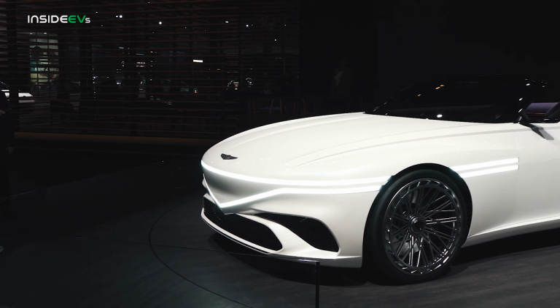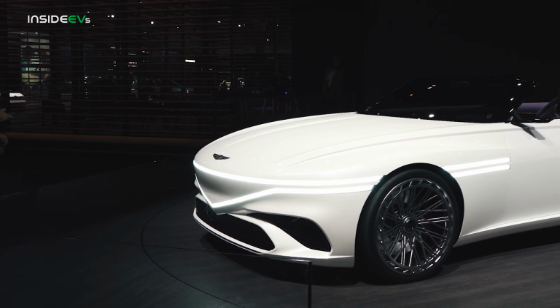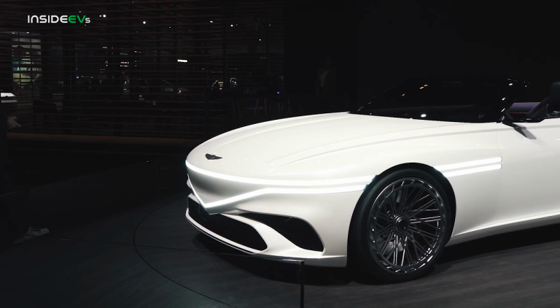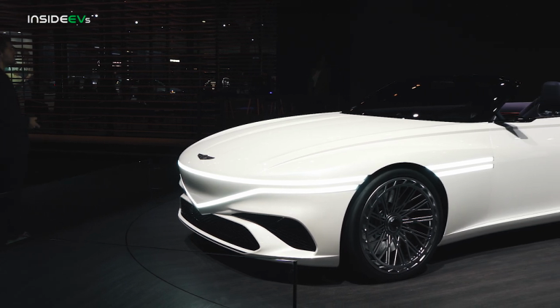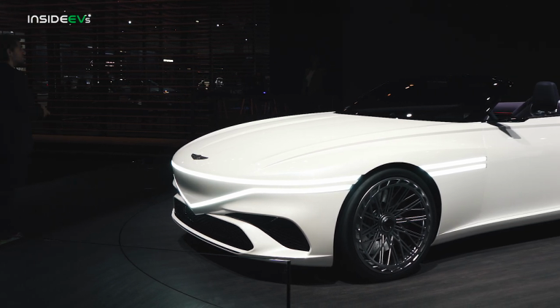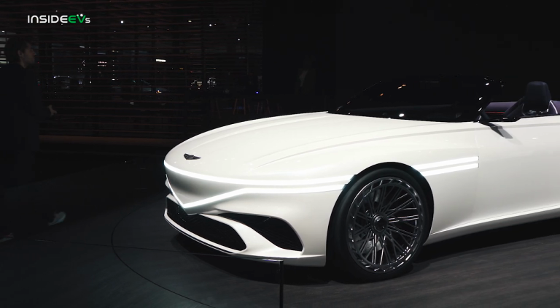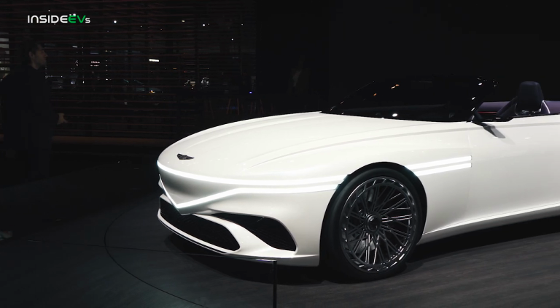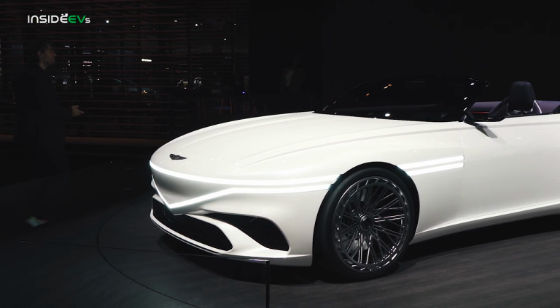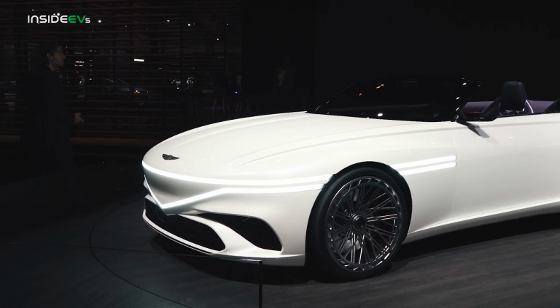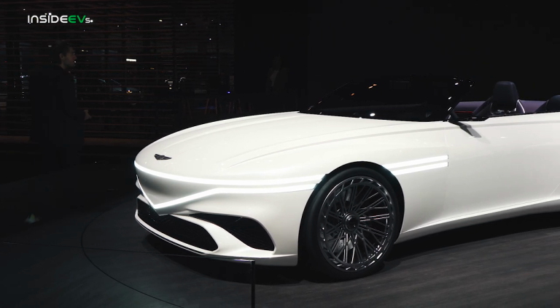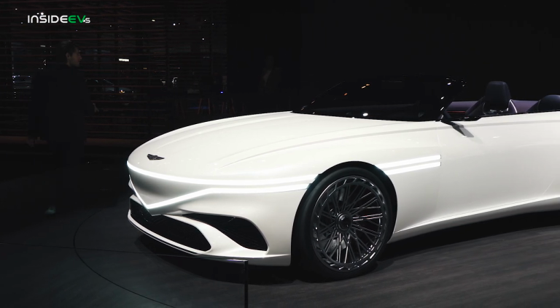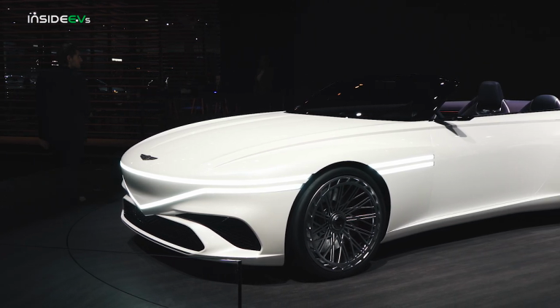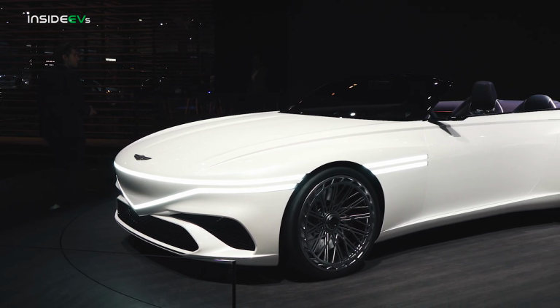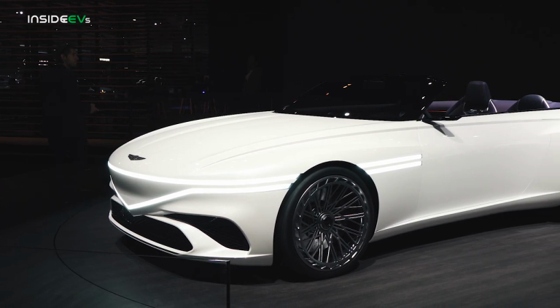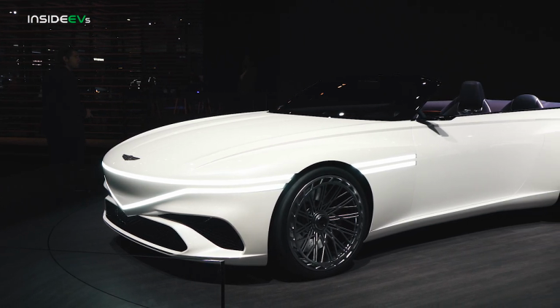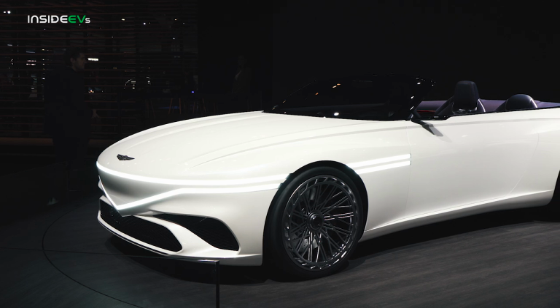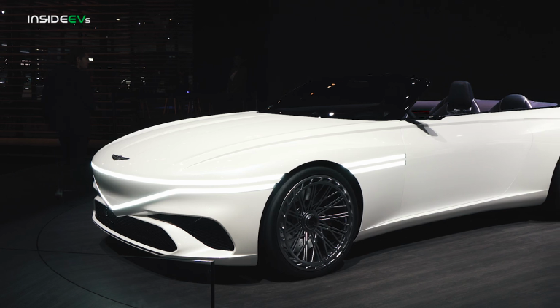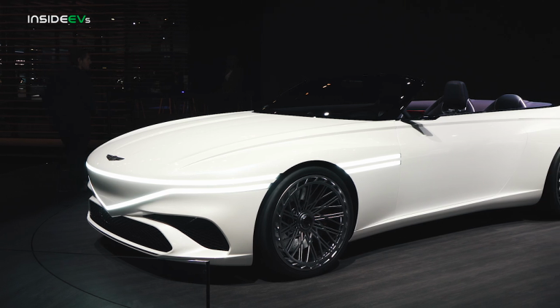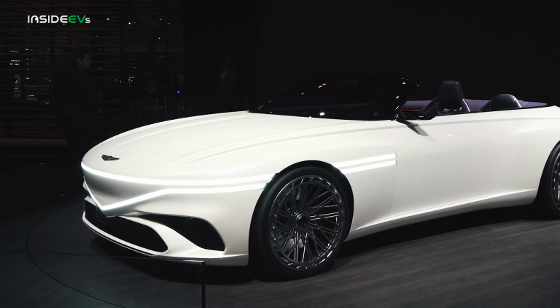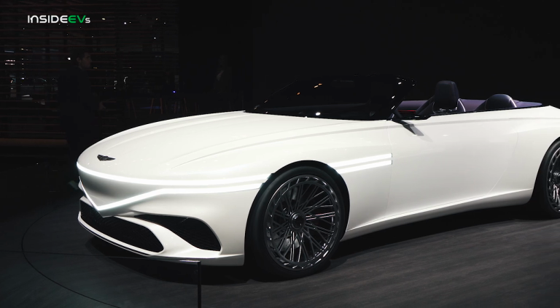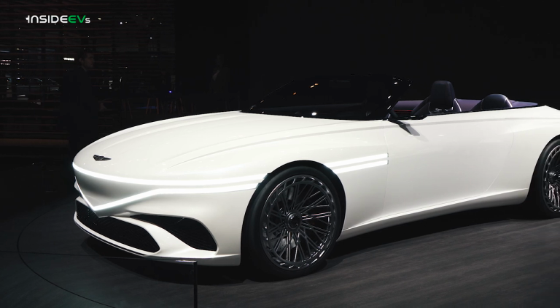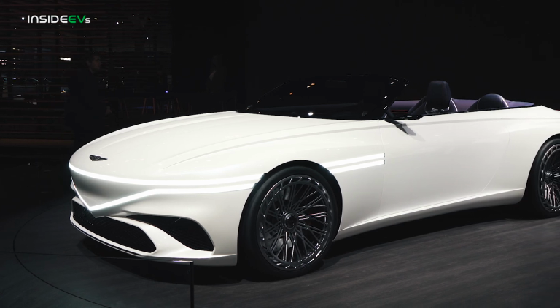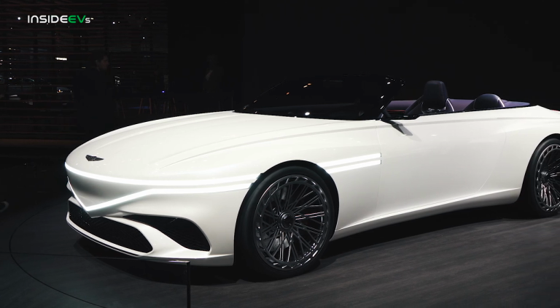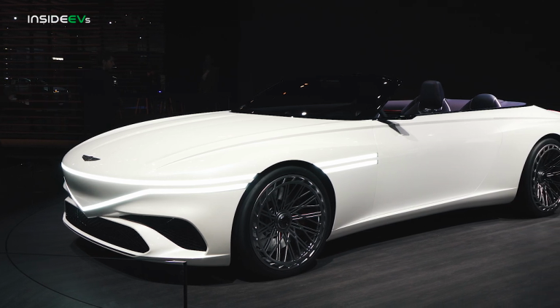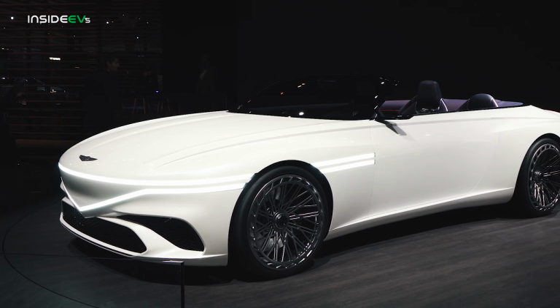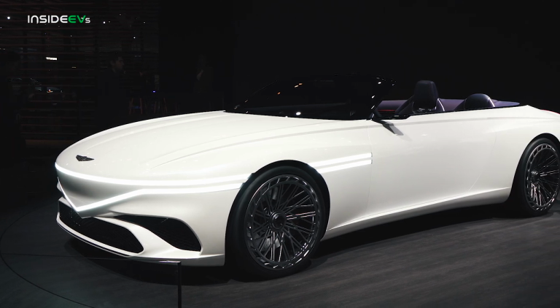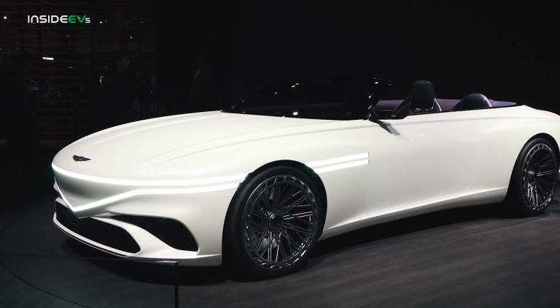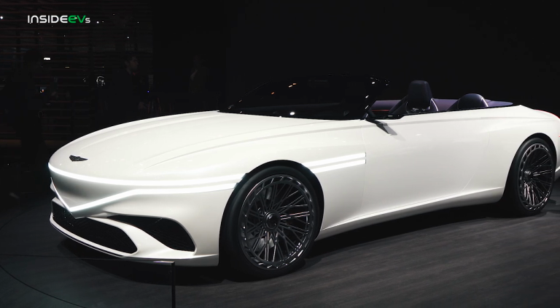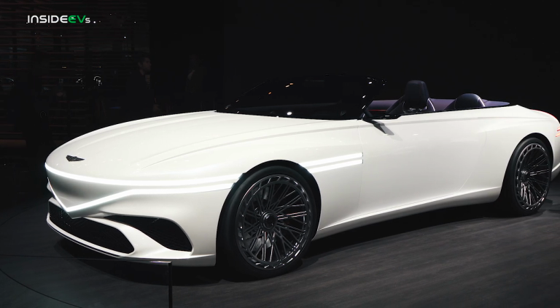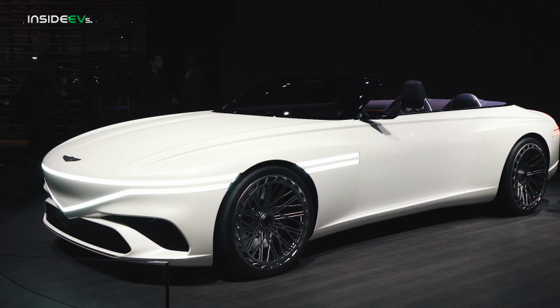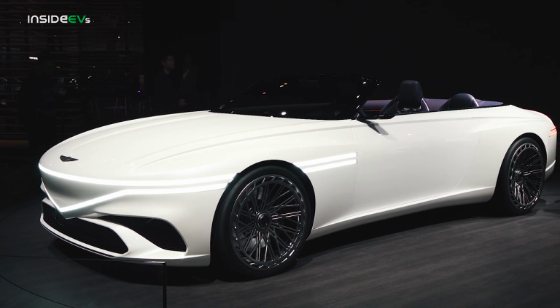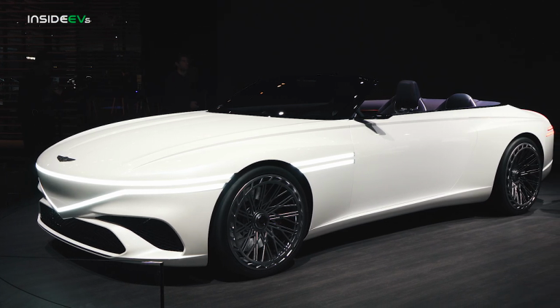Like the Coupe and Speedium, the Genesis X Convertible is a fabulous look at the future of all-electric luxury, this time in an al-fresco form.